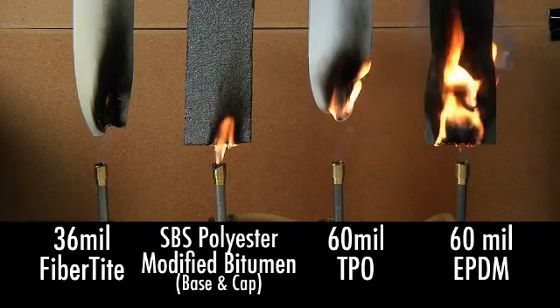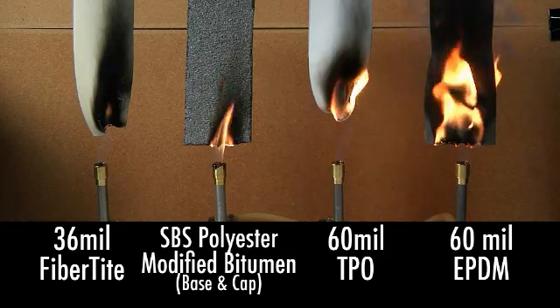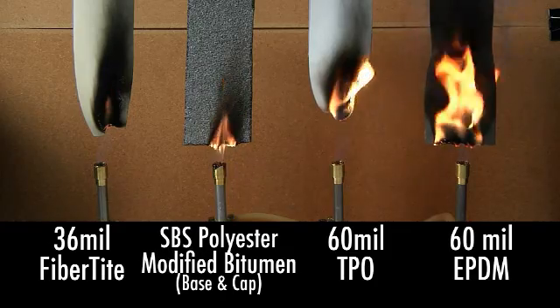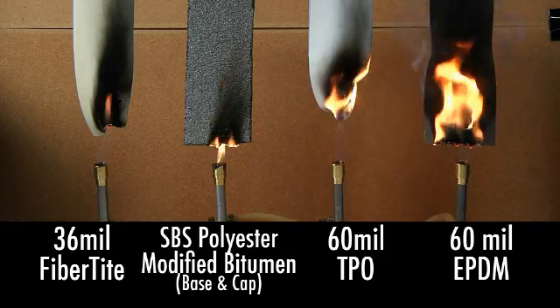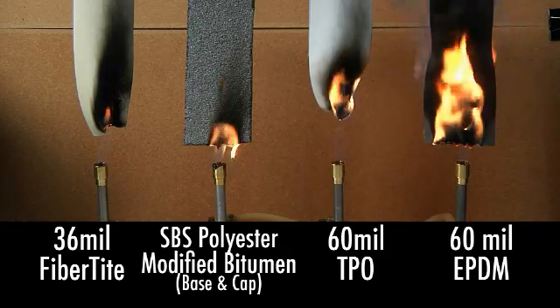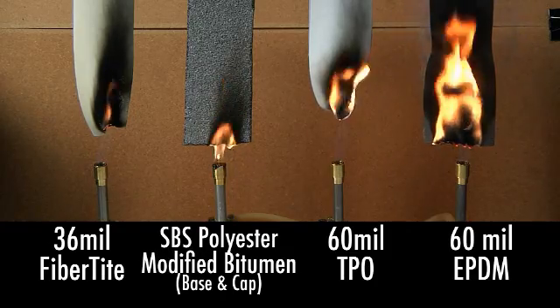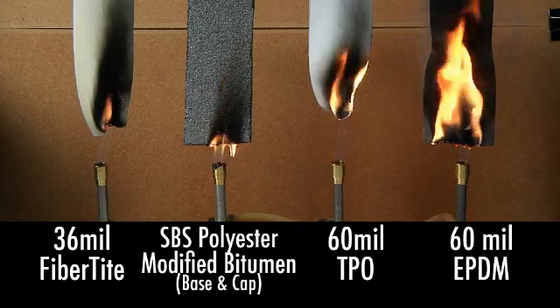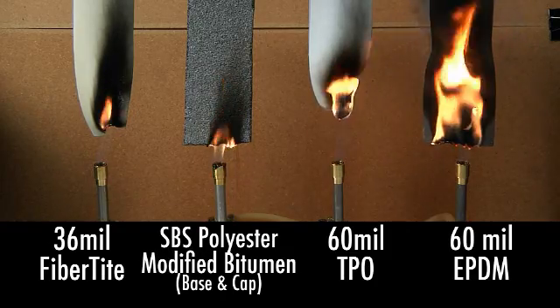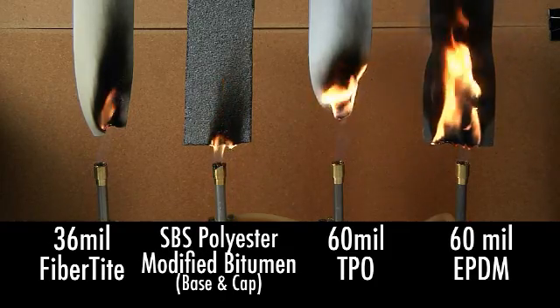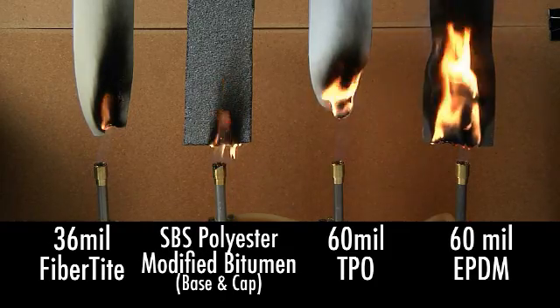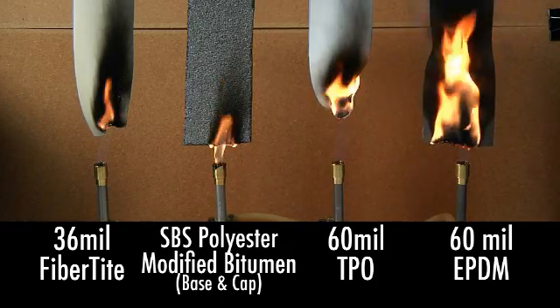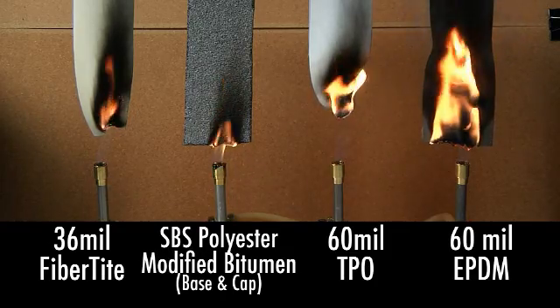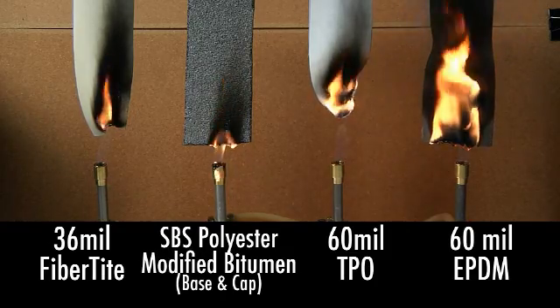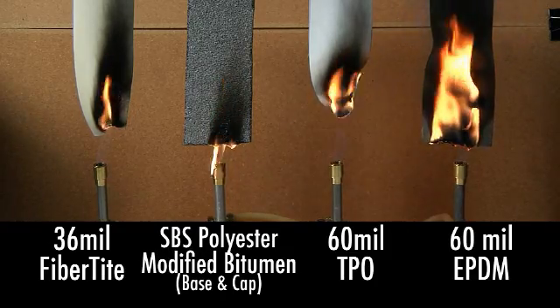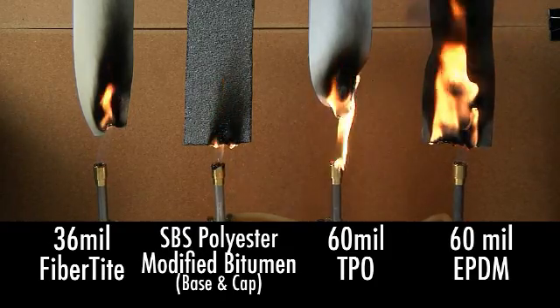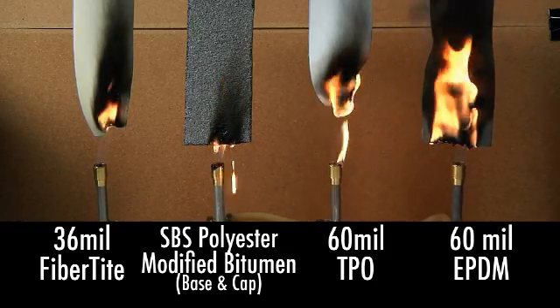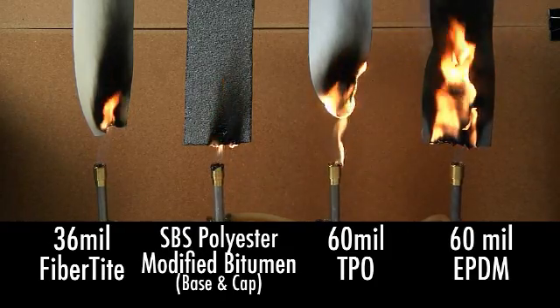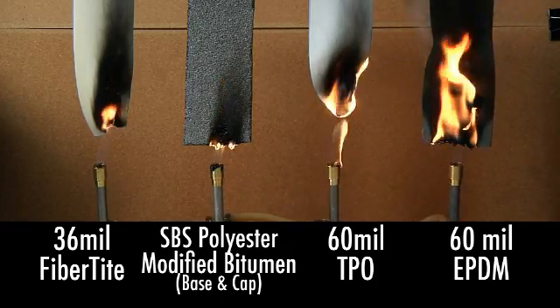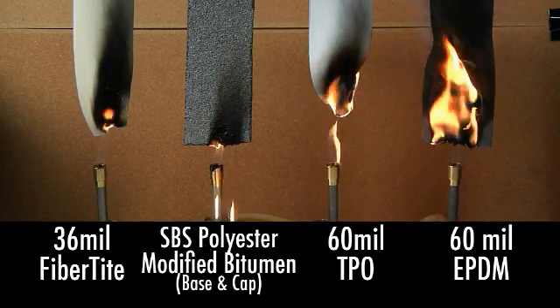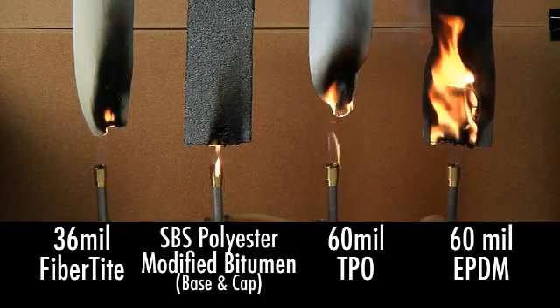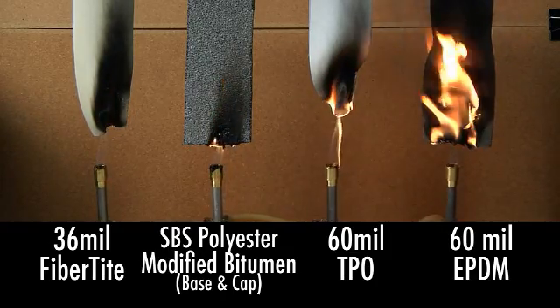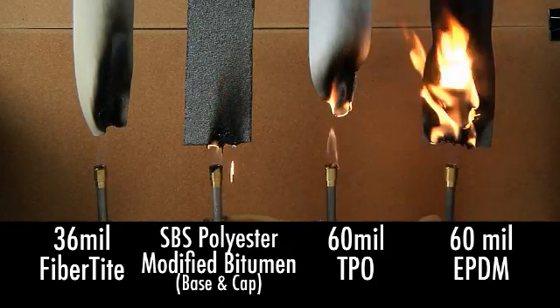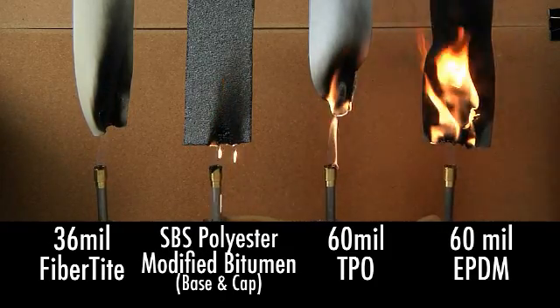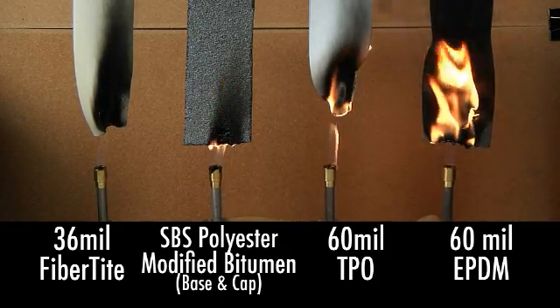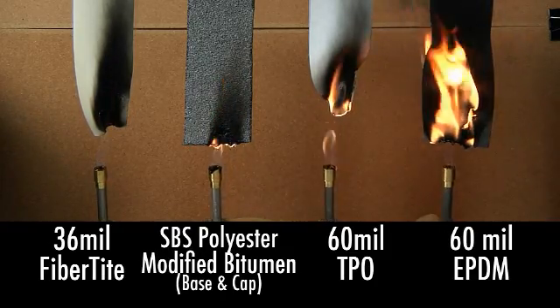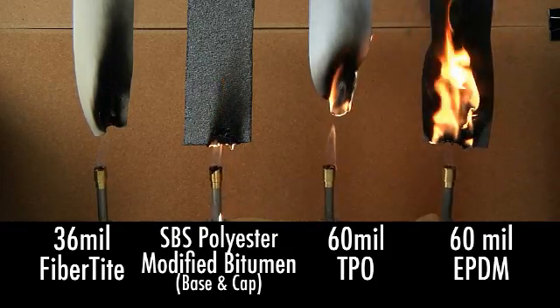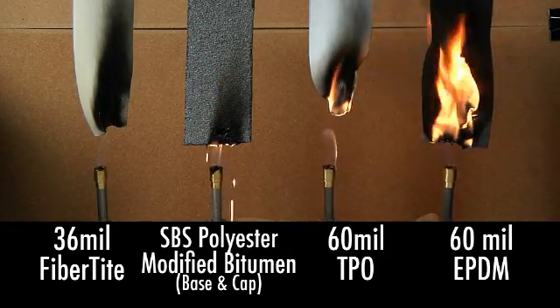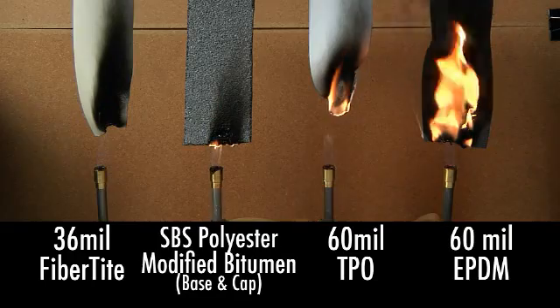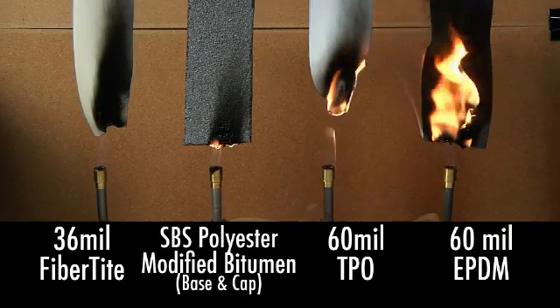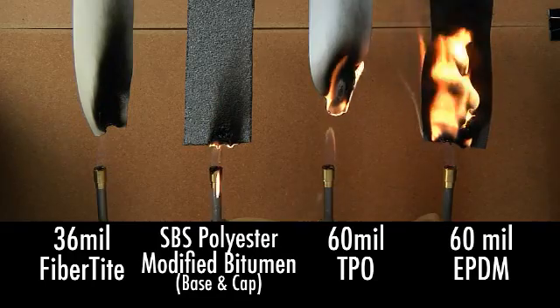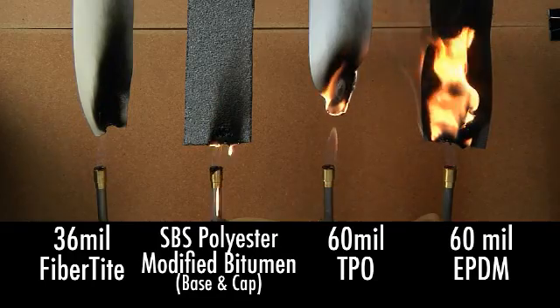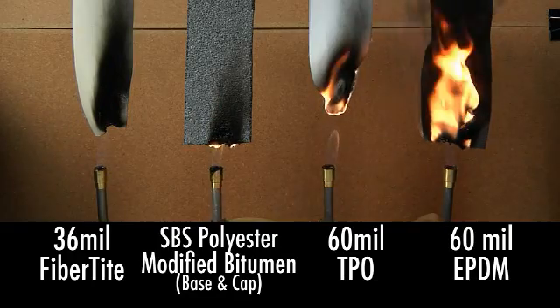As the test gets underway, let's watch as the flame source is removed and the fire test continues.